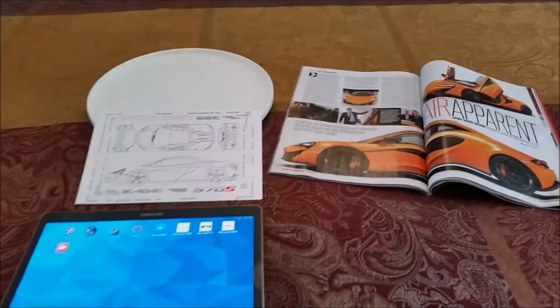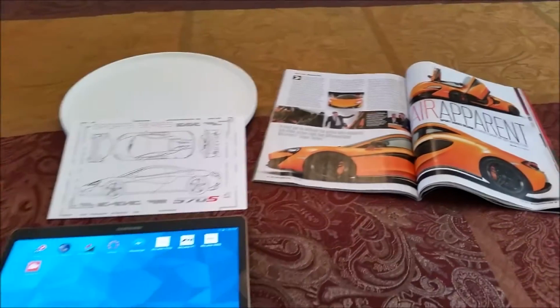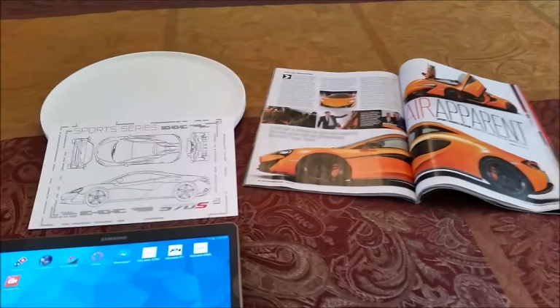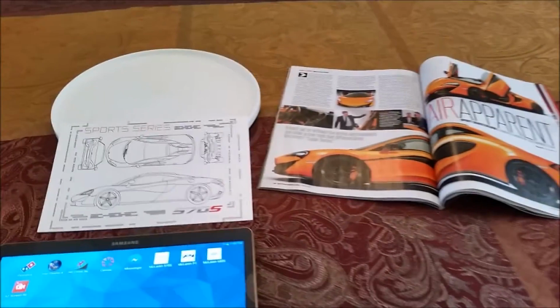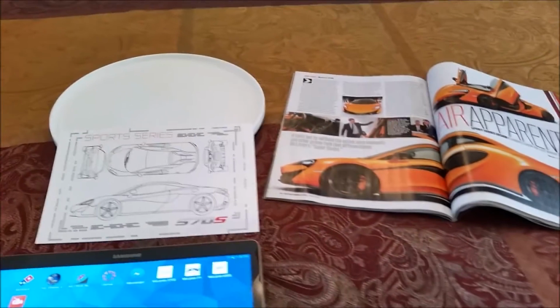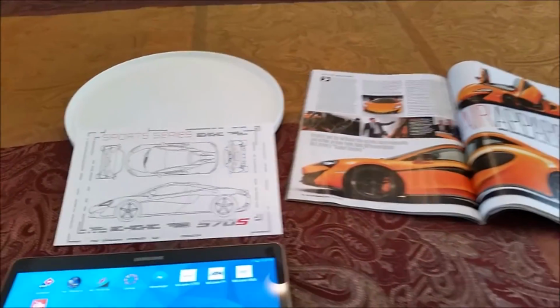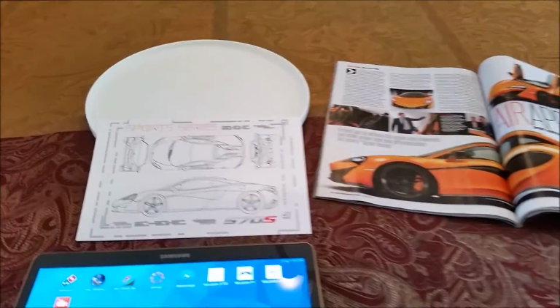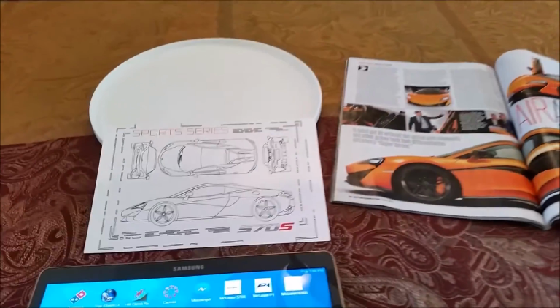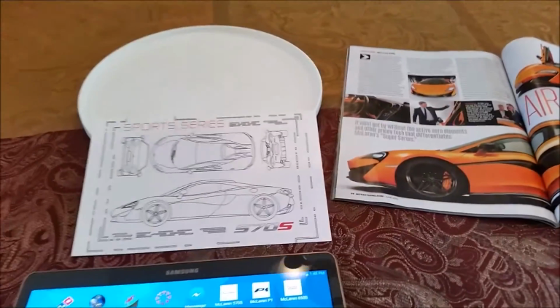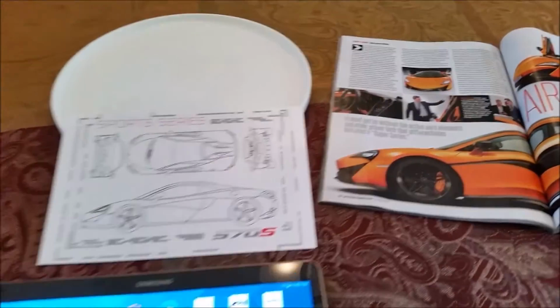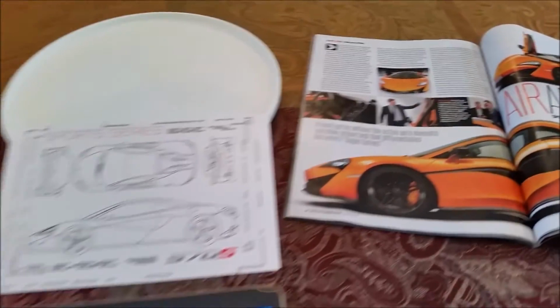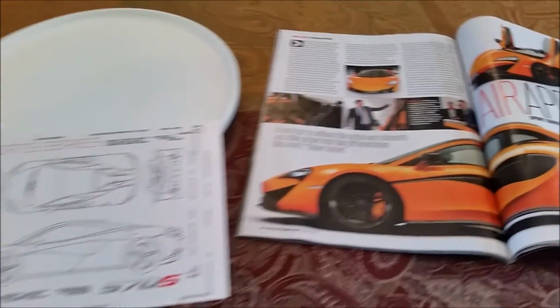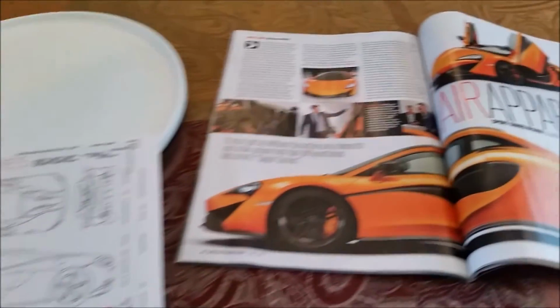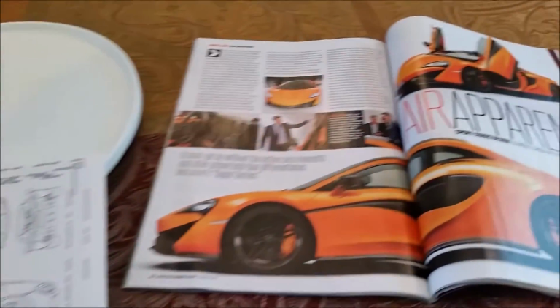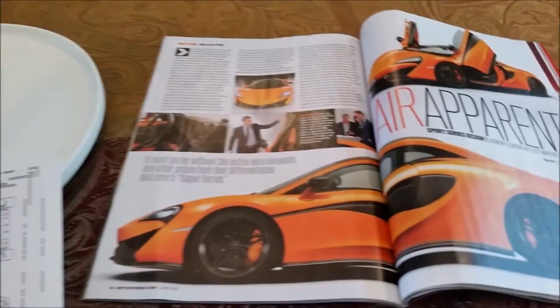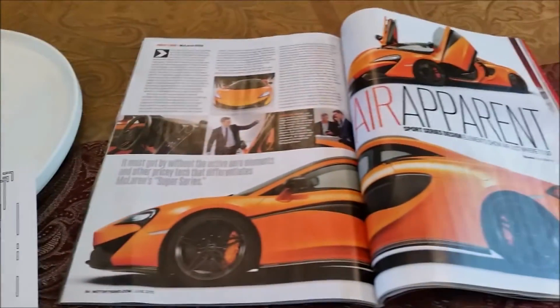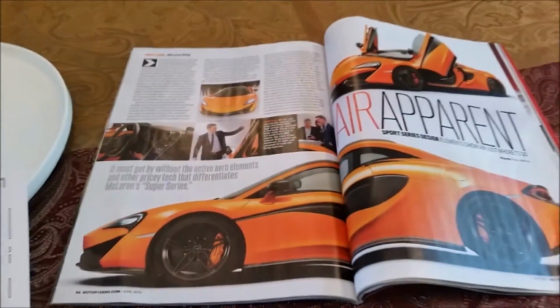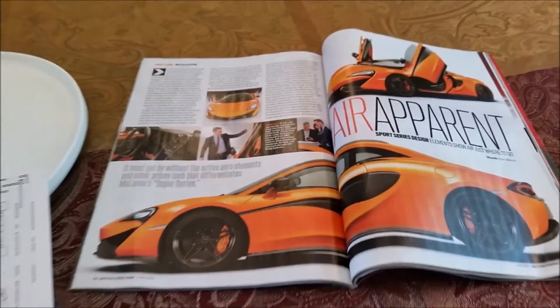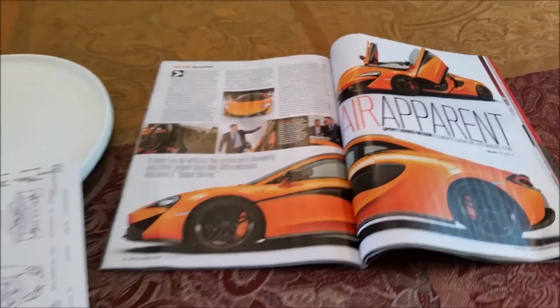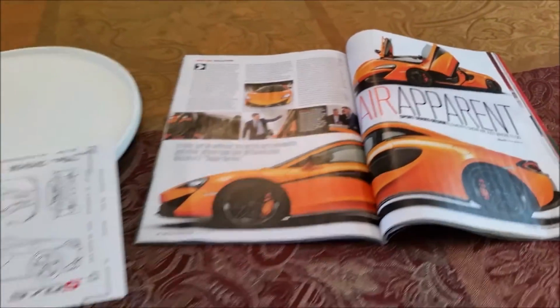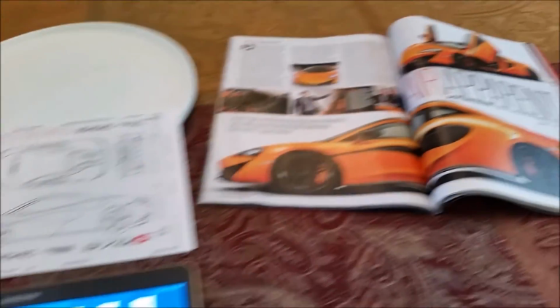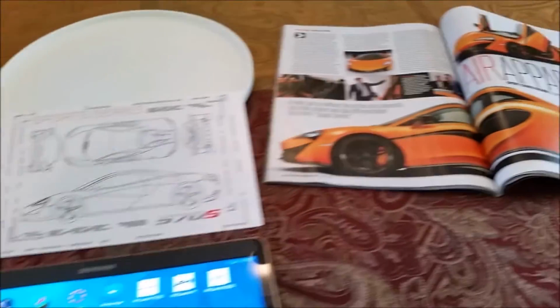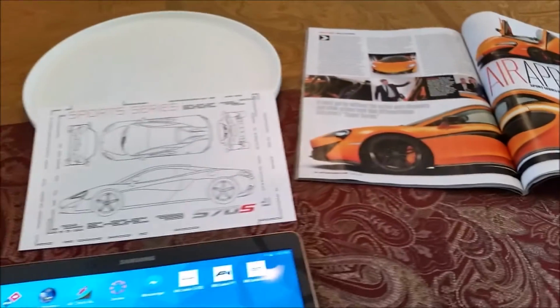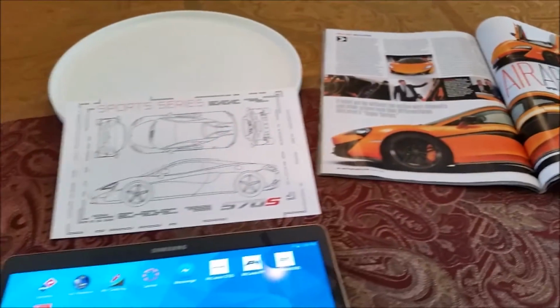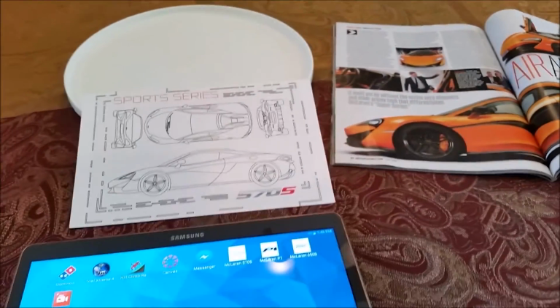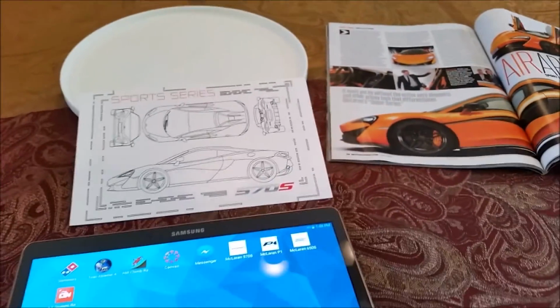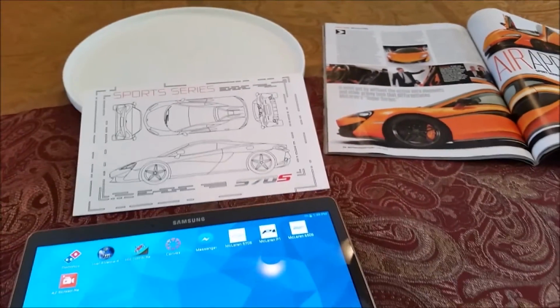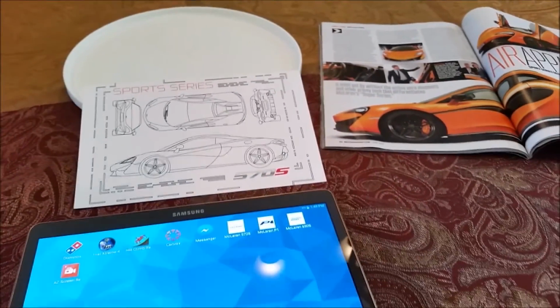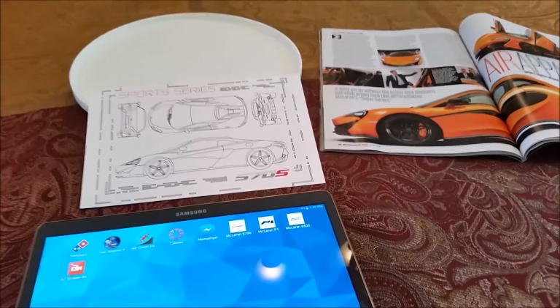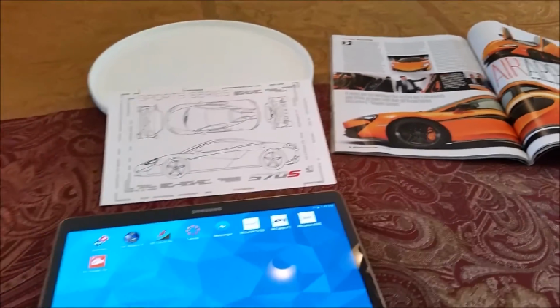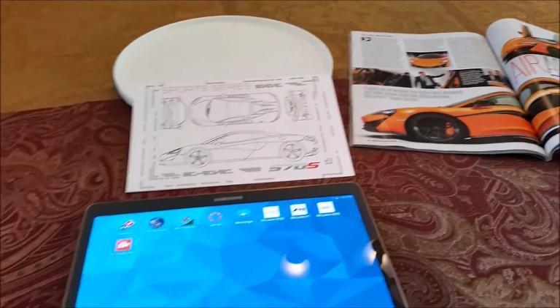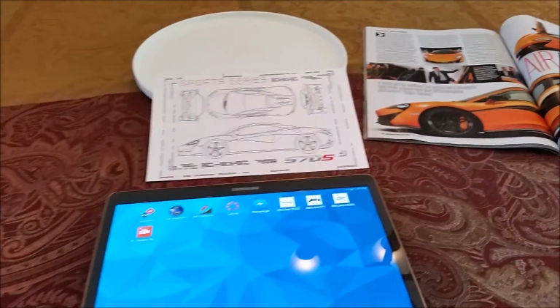What's up everybody? So today we're going to take a virtual look at the all new McLaren 570S. And if you enjoy the video, be sure to comment, like, and share it.